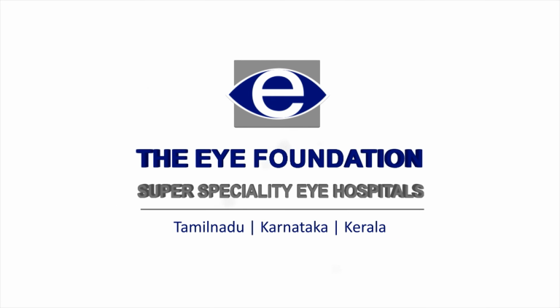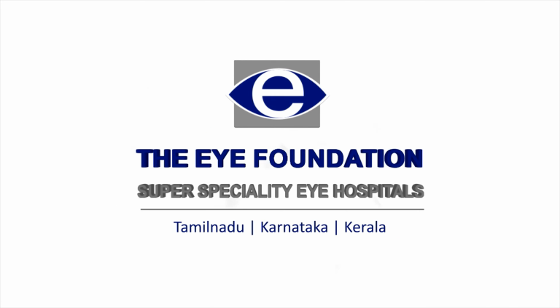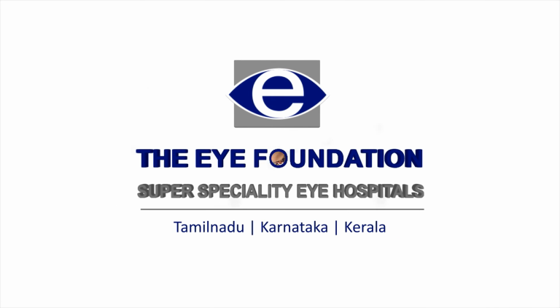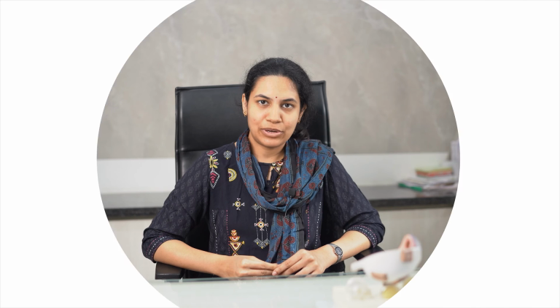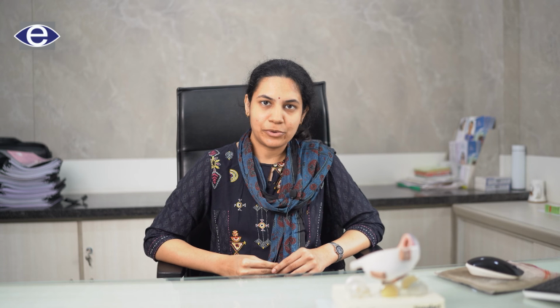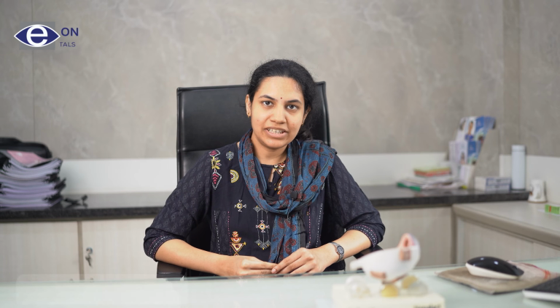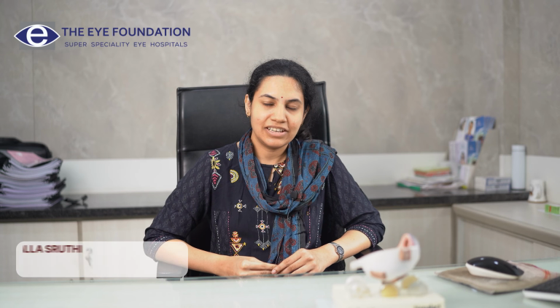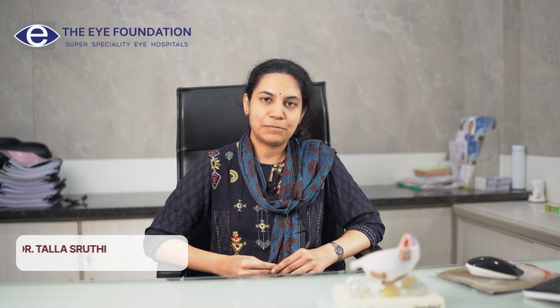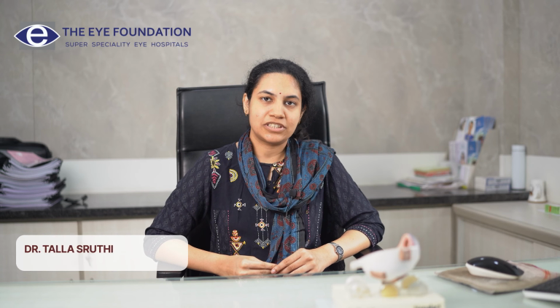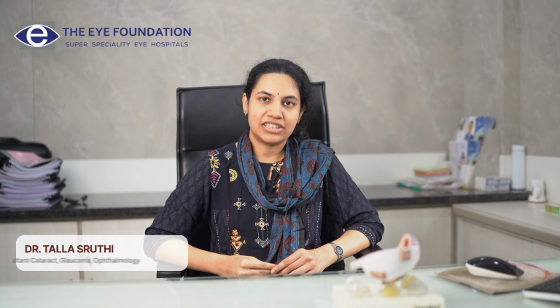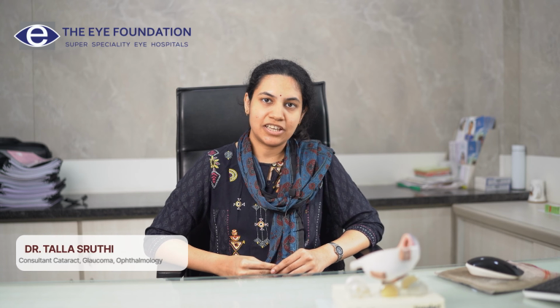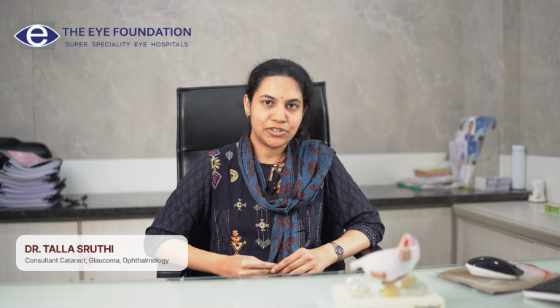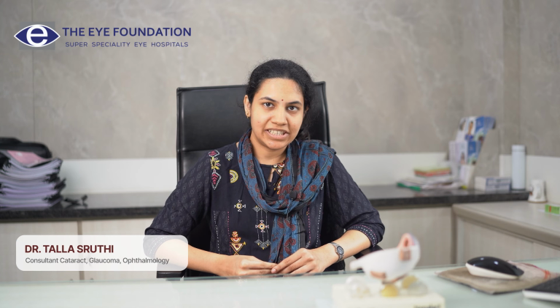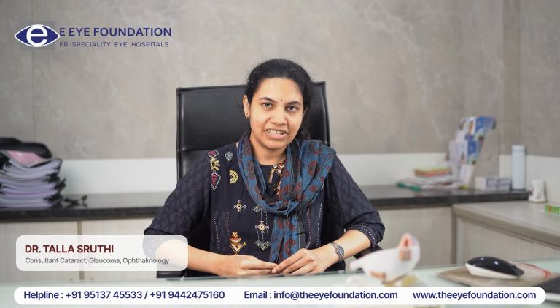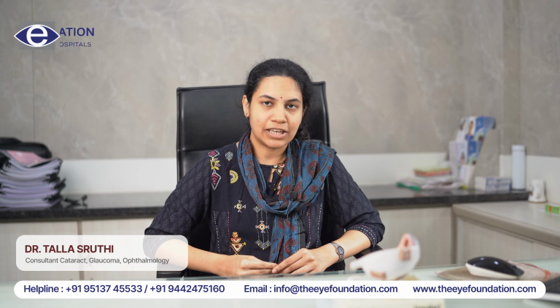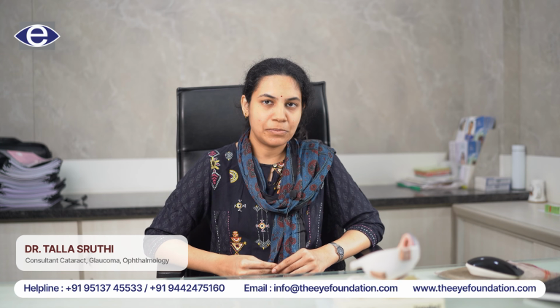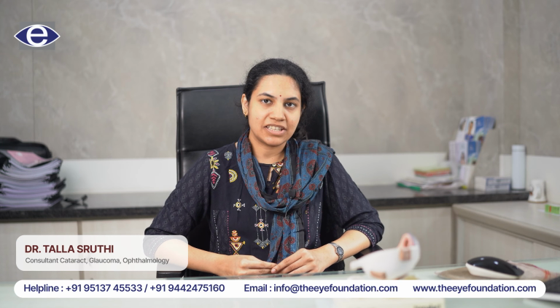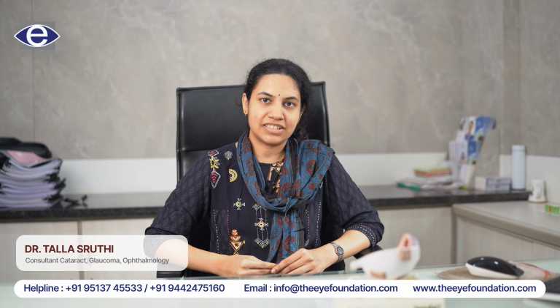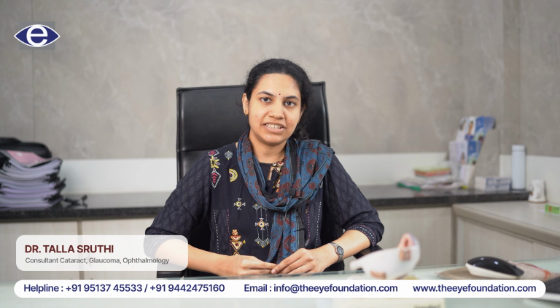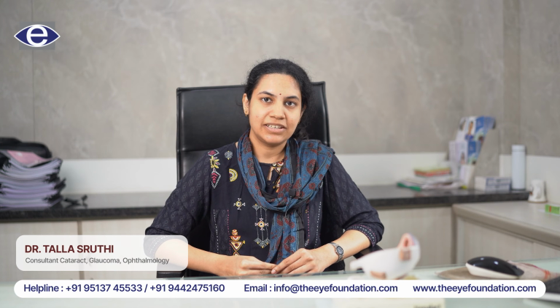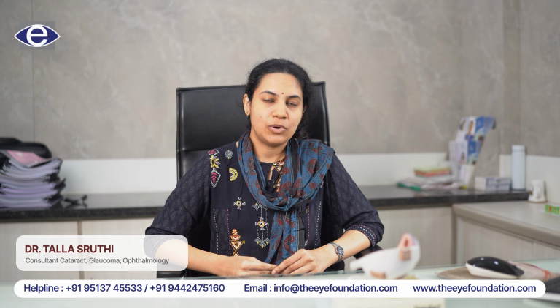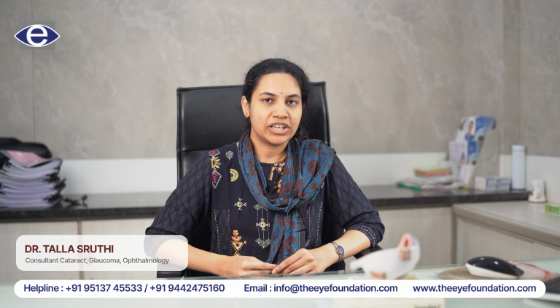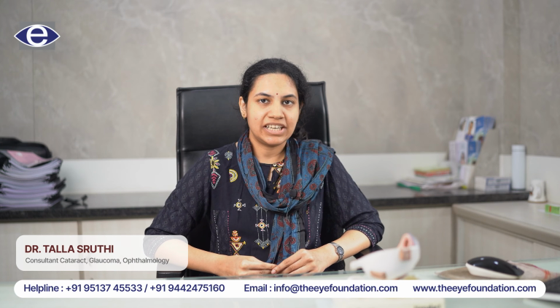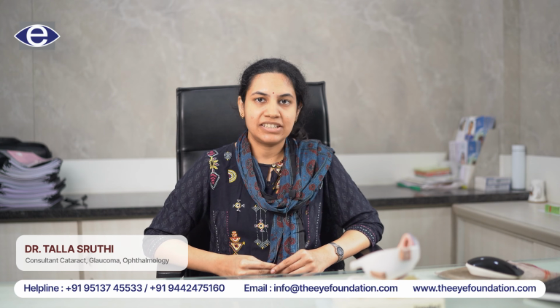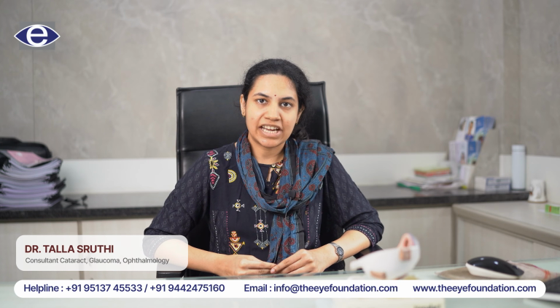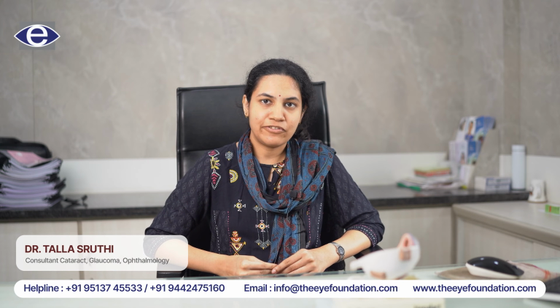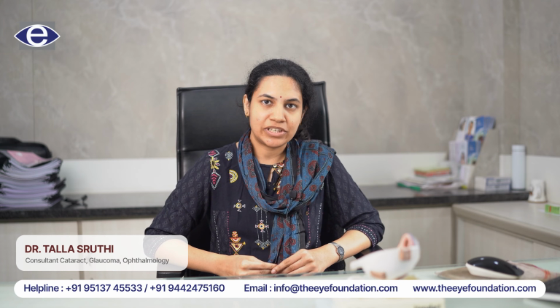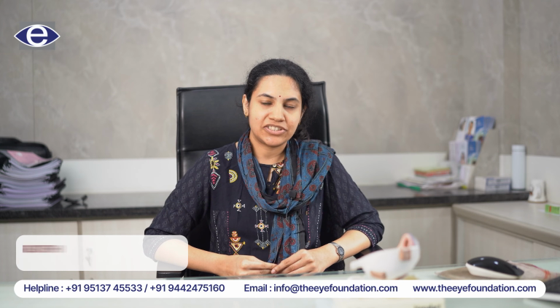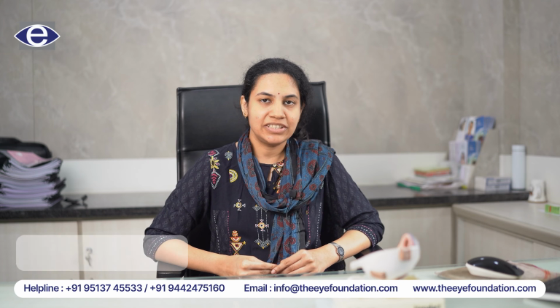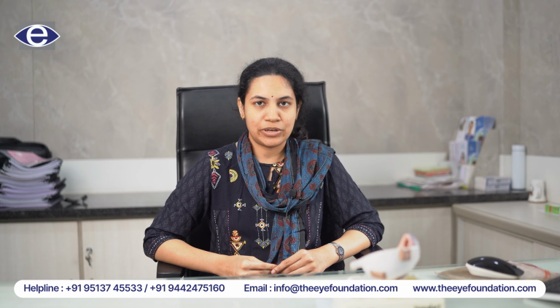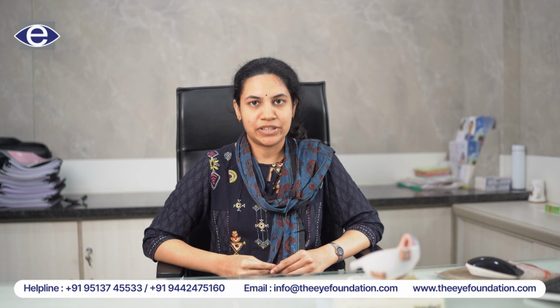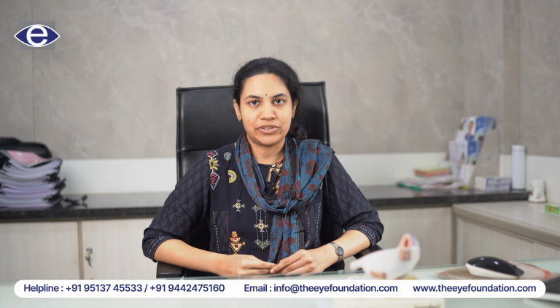Hello everyone, I'm Dr. Tala Shruti, Glaucoma Consultant, working at the Eye Foundation, Coimbatore.